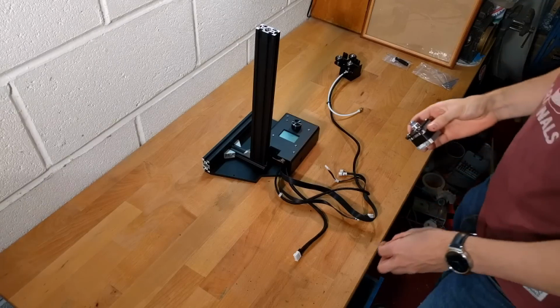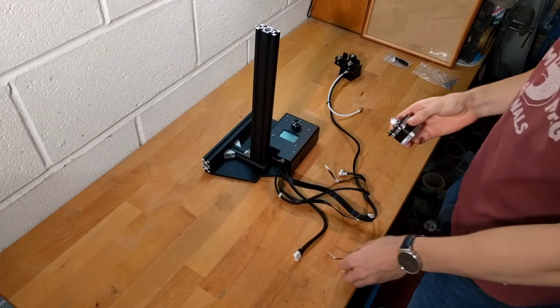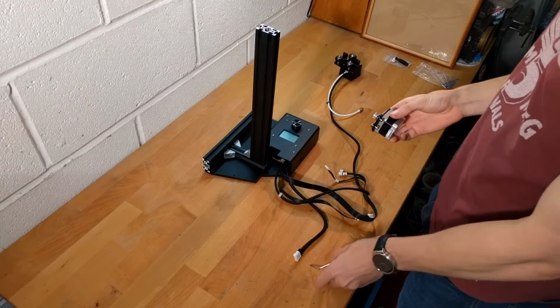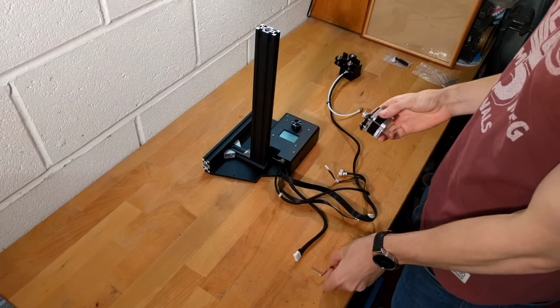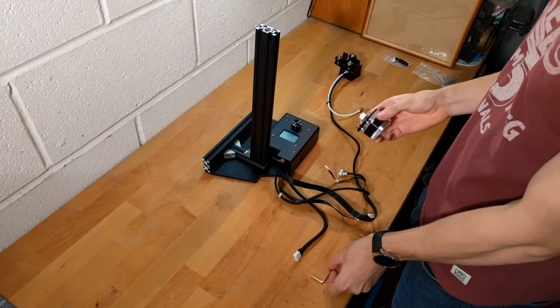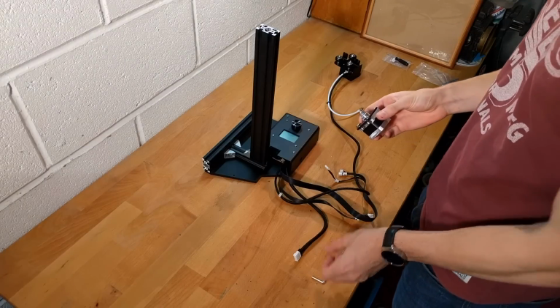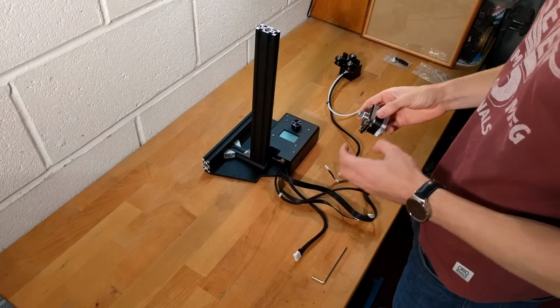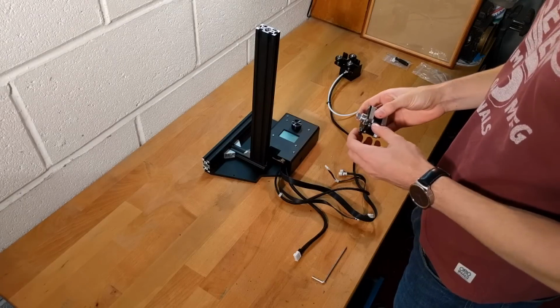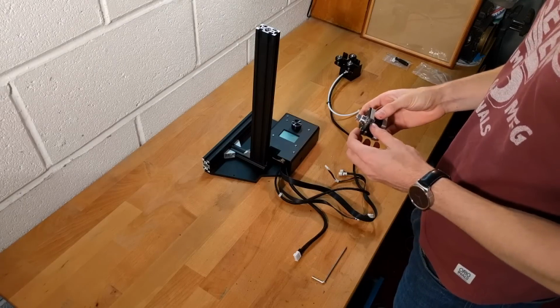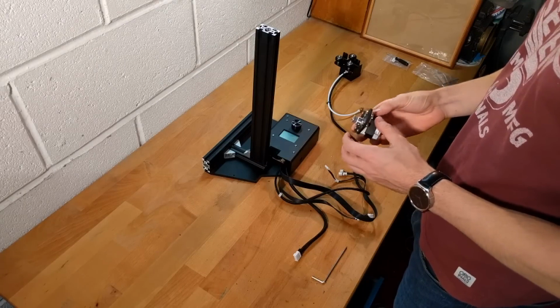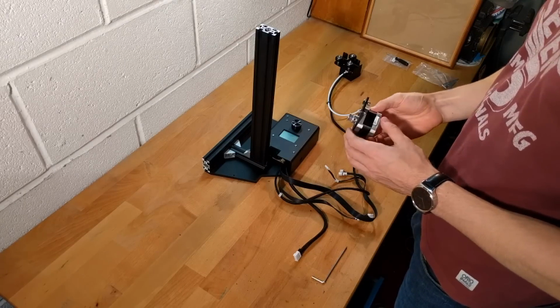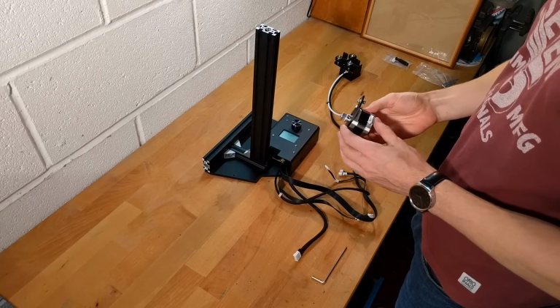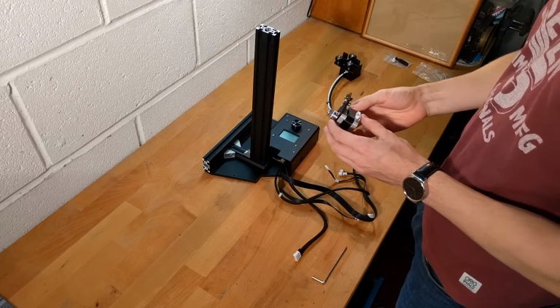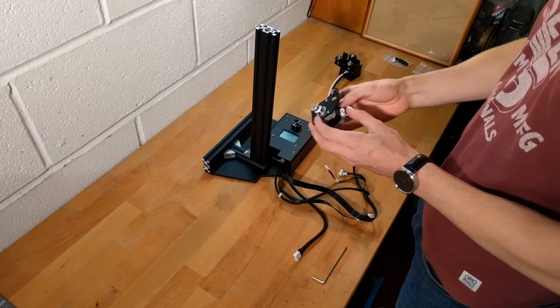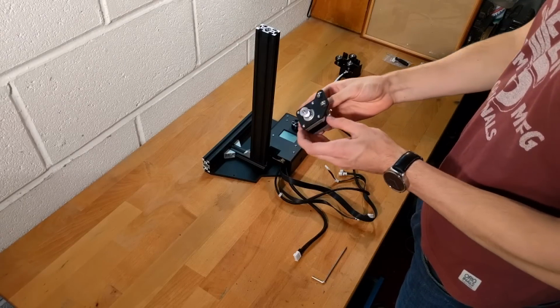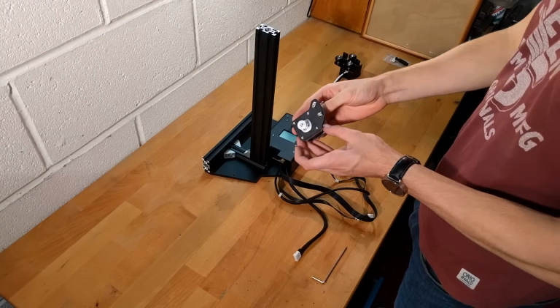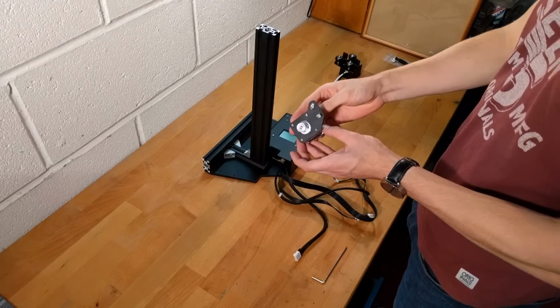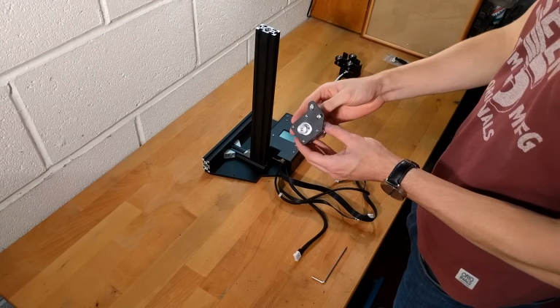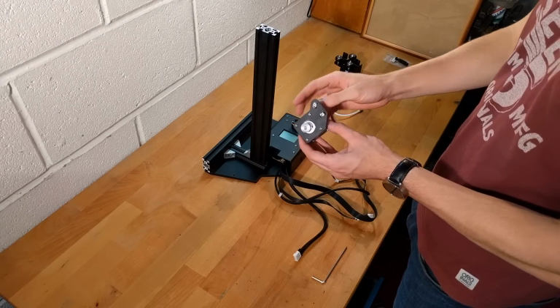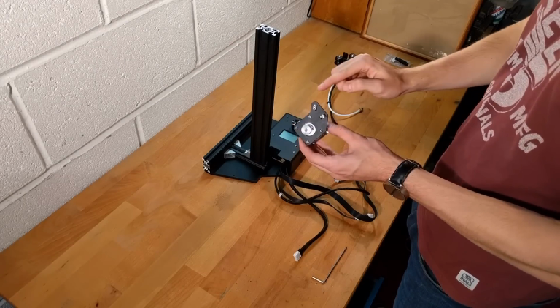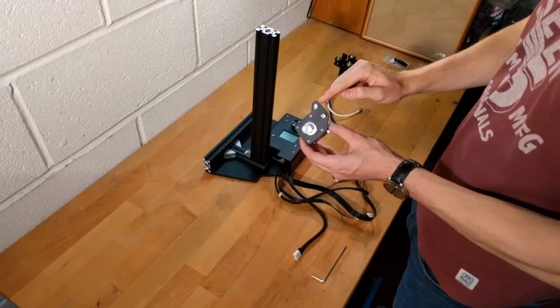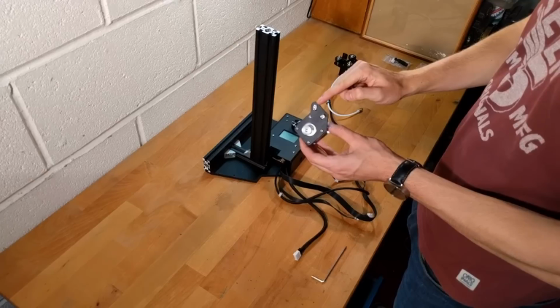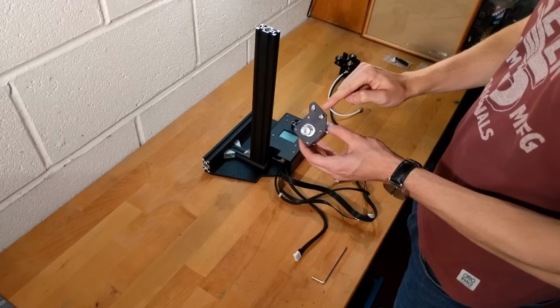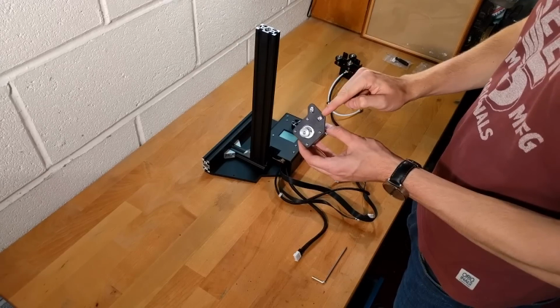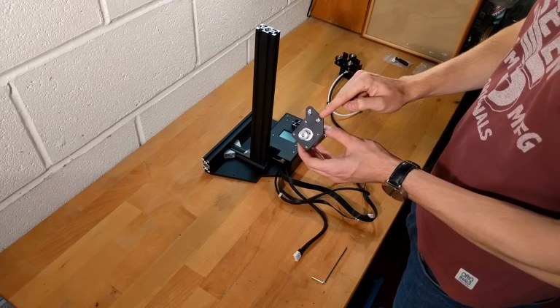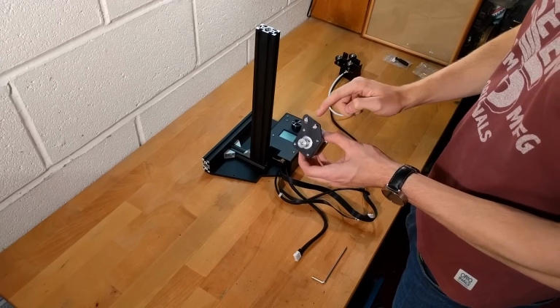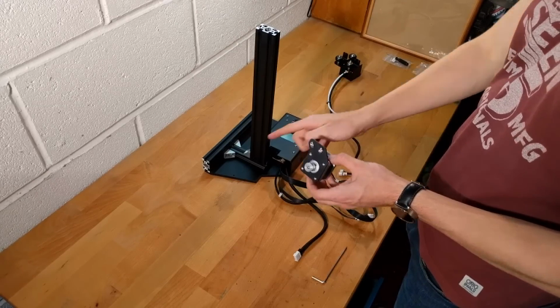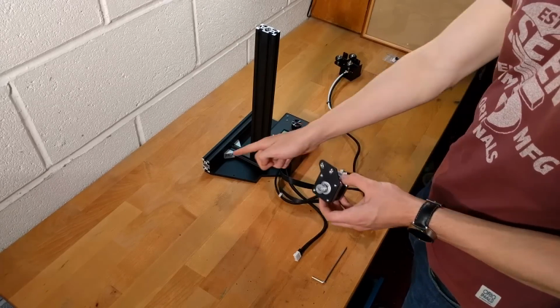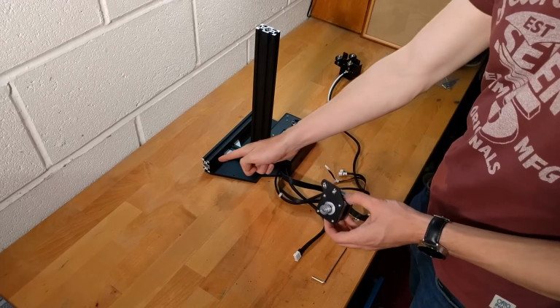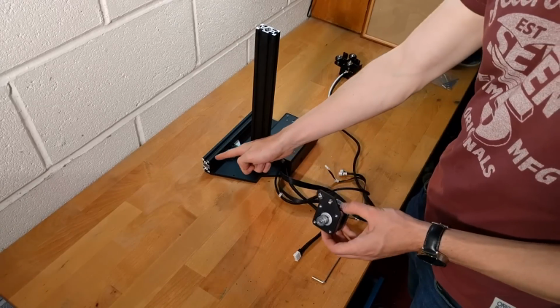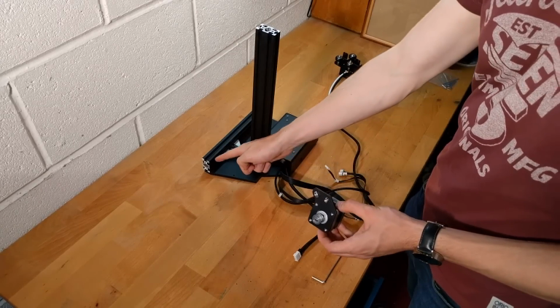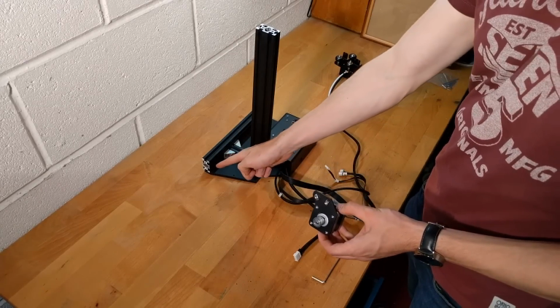Next, remove the Y-axis stepper motor from the box and securely fasten it to the Y-axis bar. This should be as level as possible.